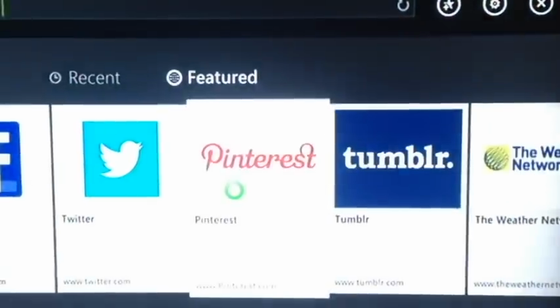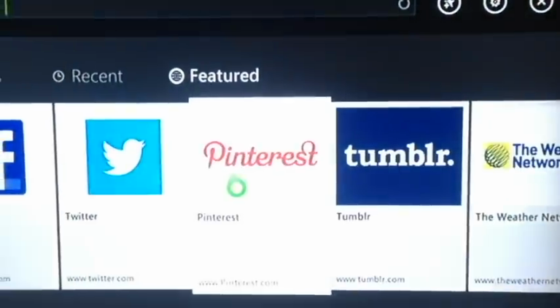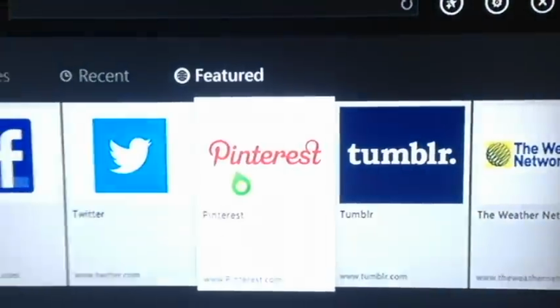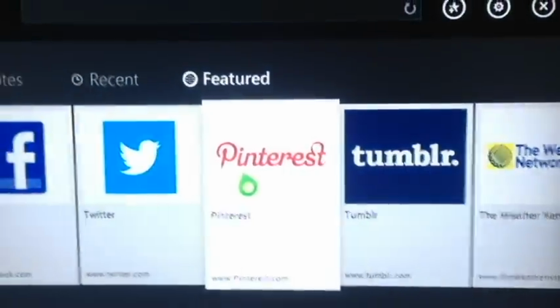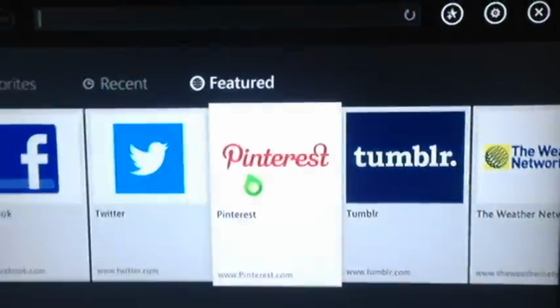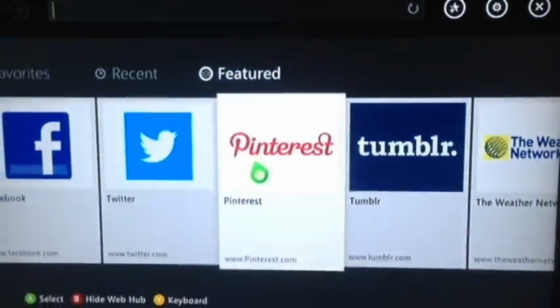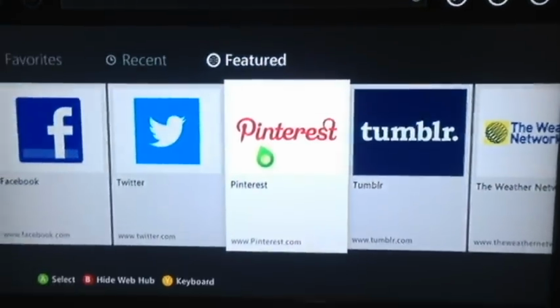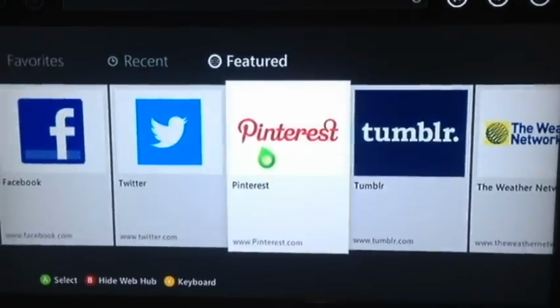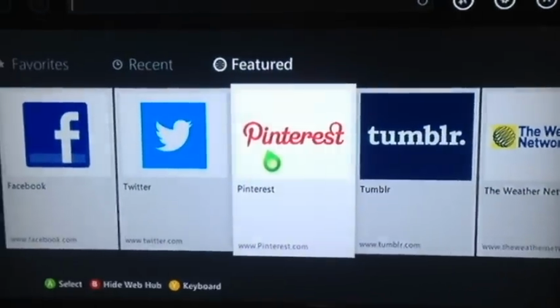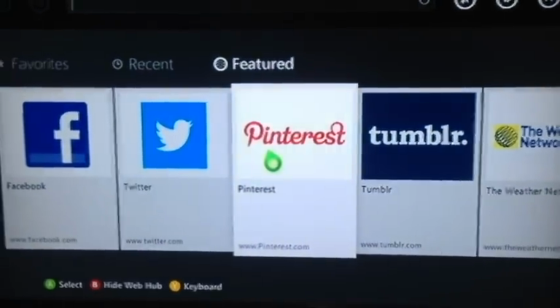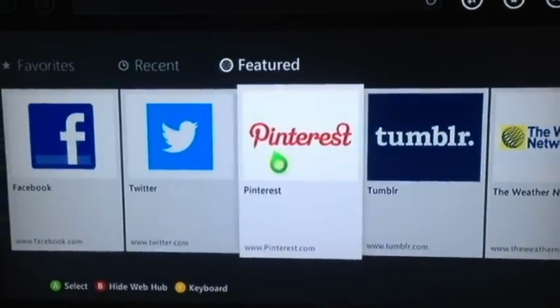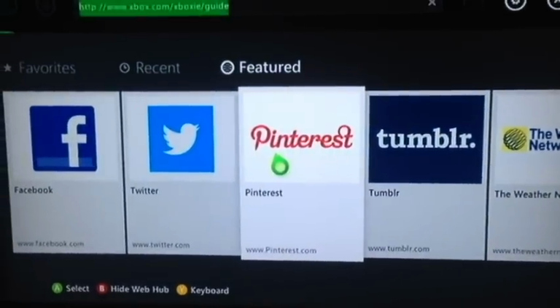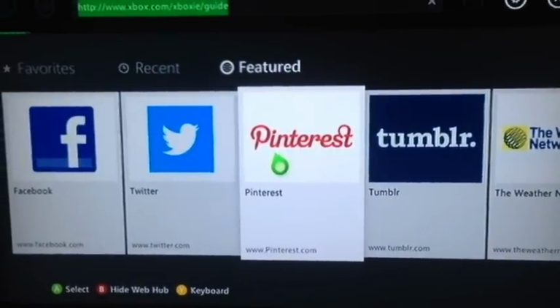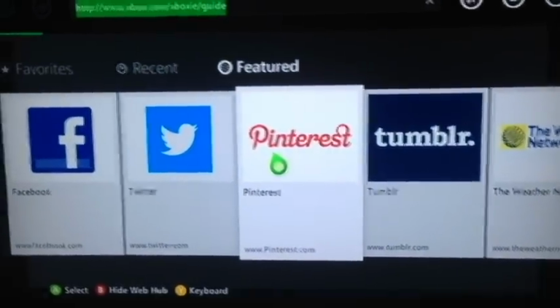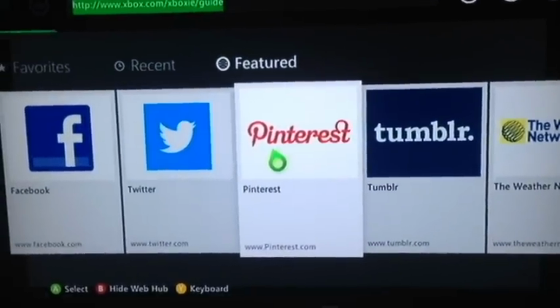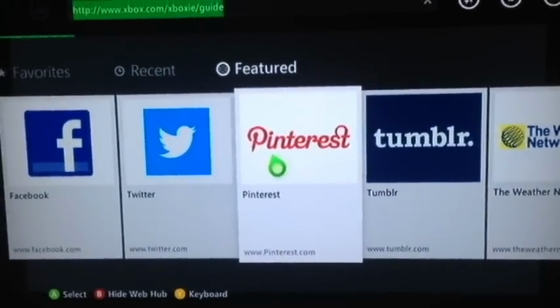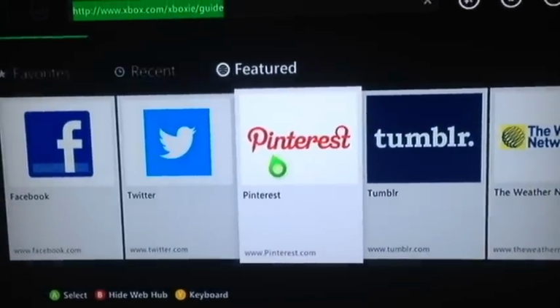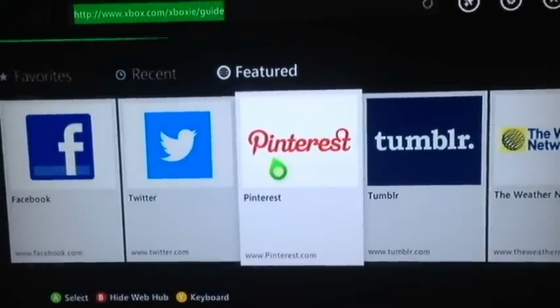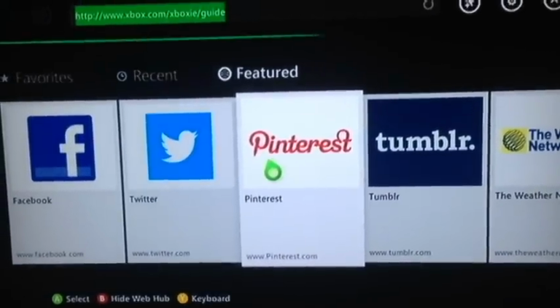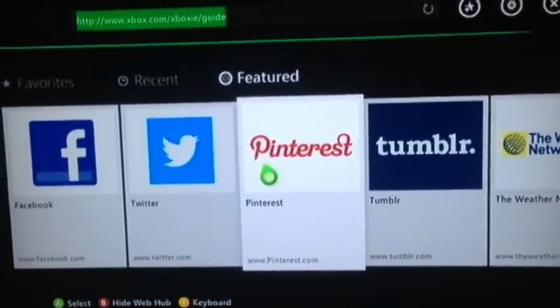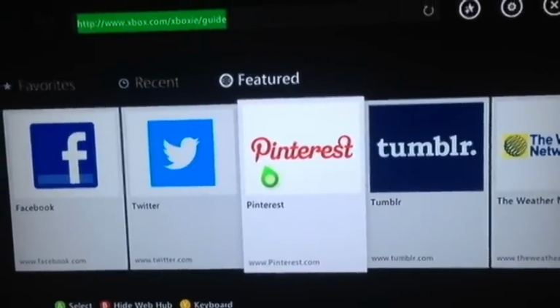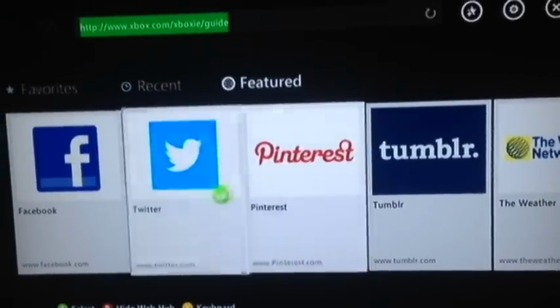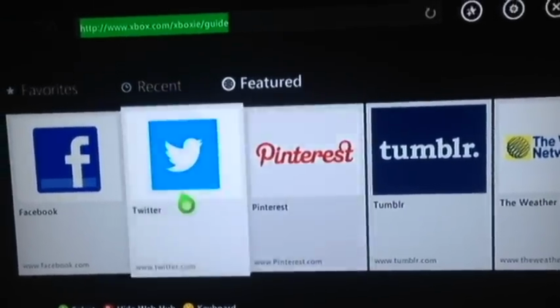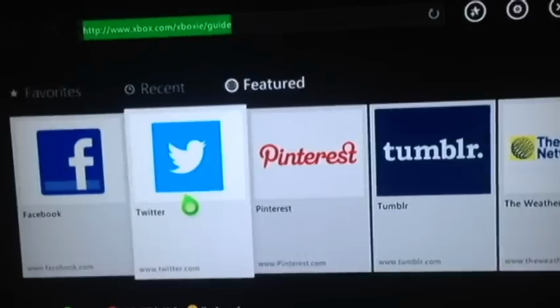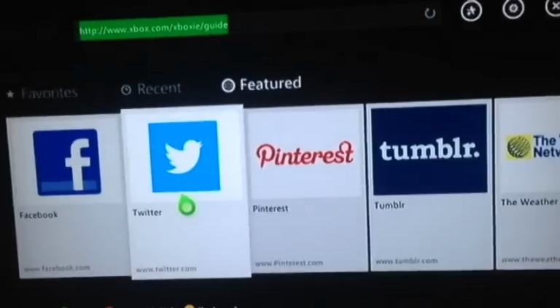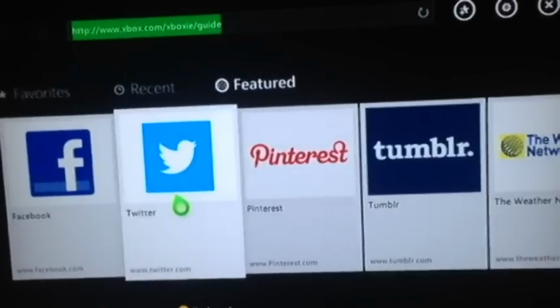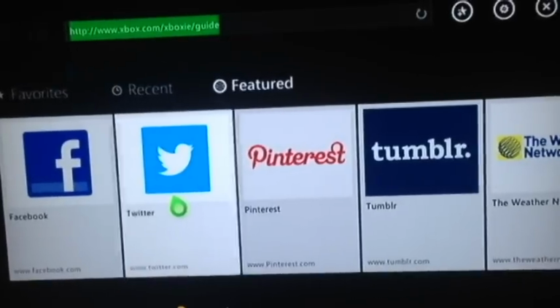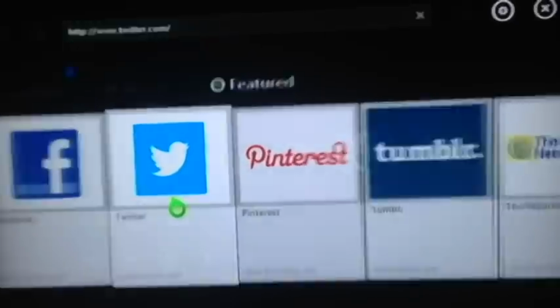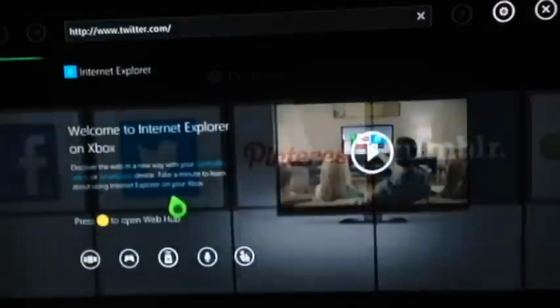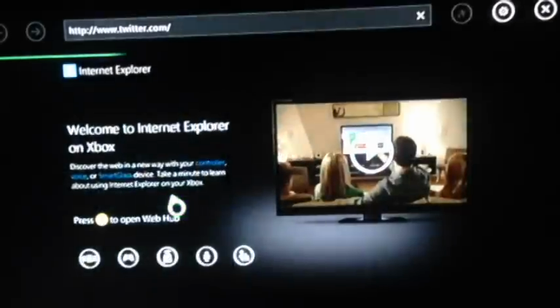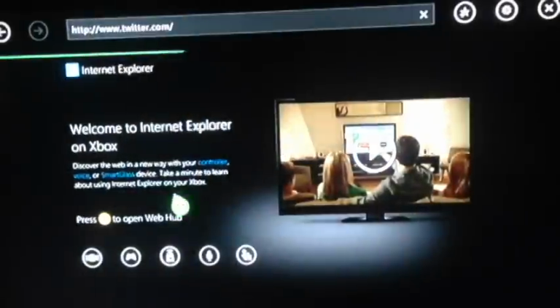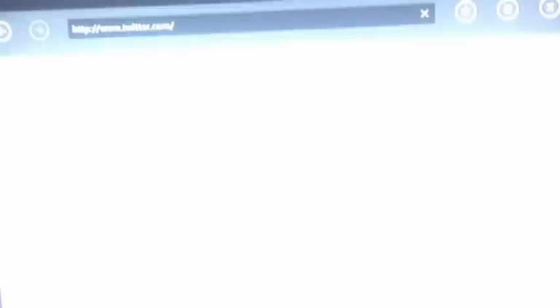The app loads fairly quickly. First you're greeted by this screen here where it gives you some featured websites. I'm going to check out Twitter here.